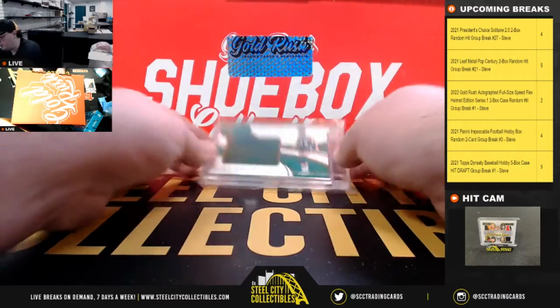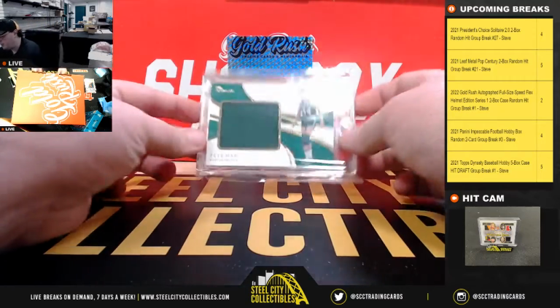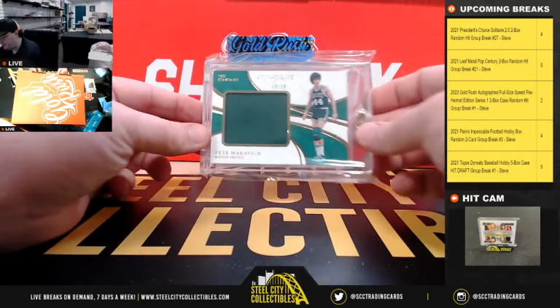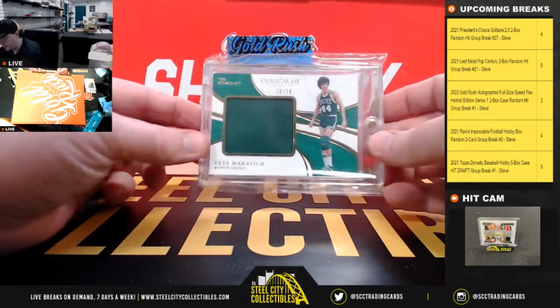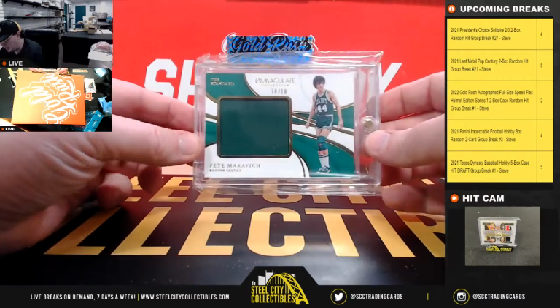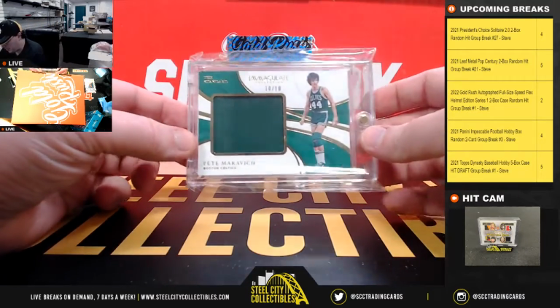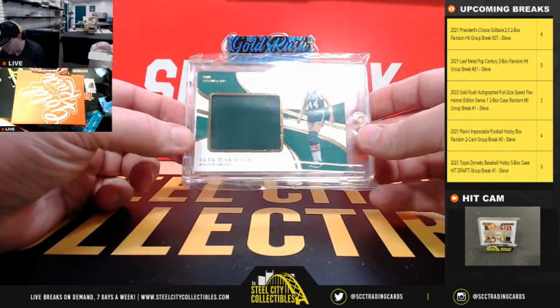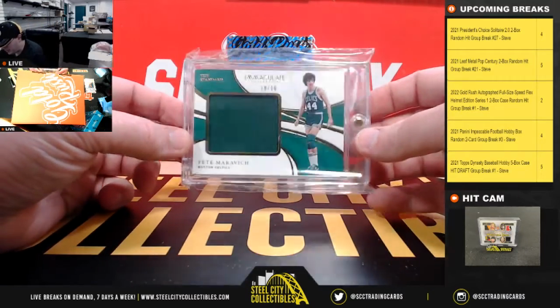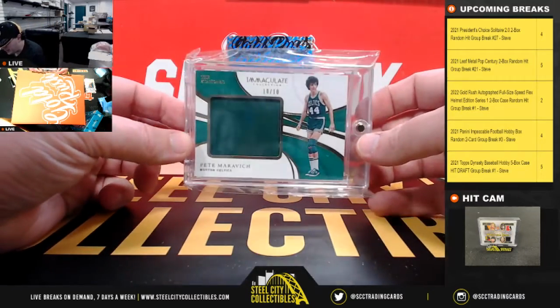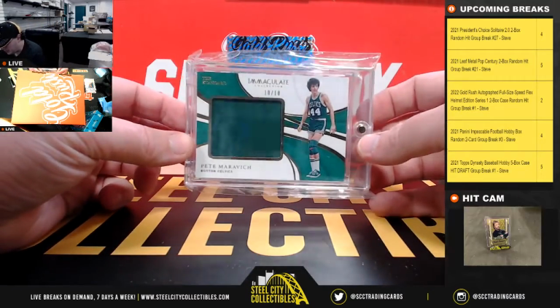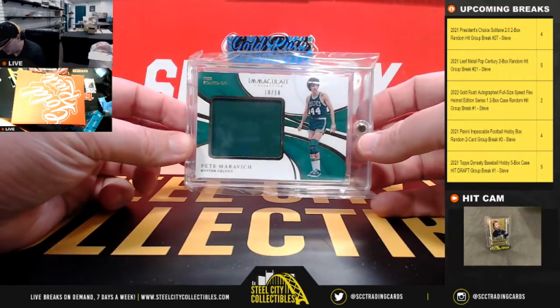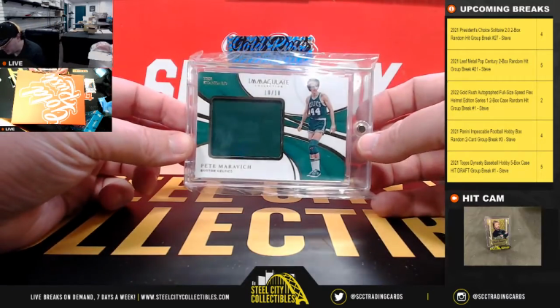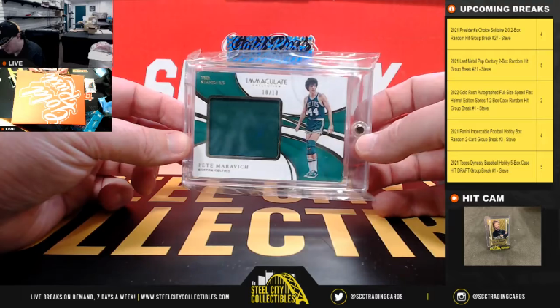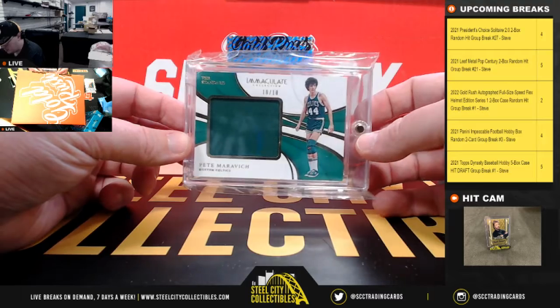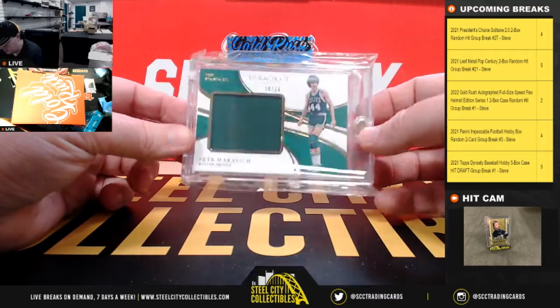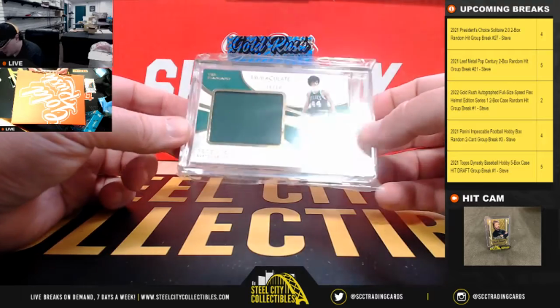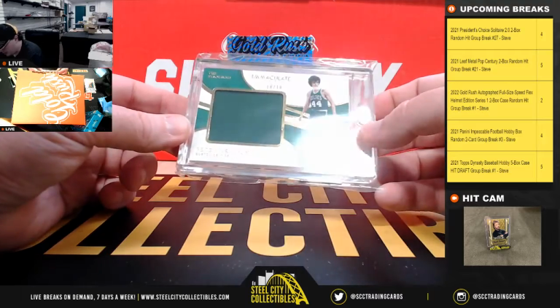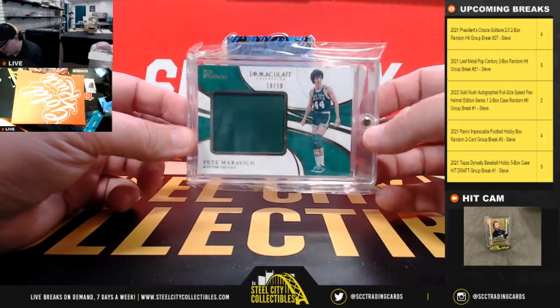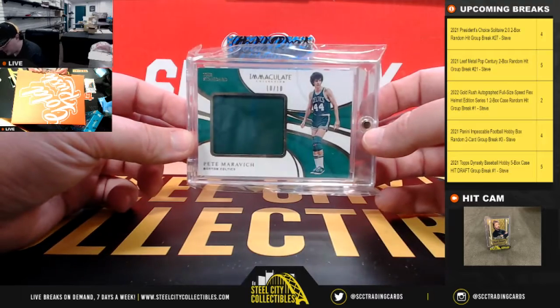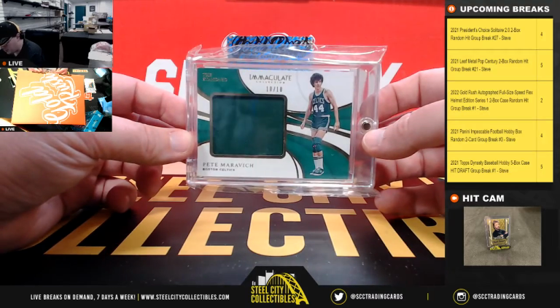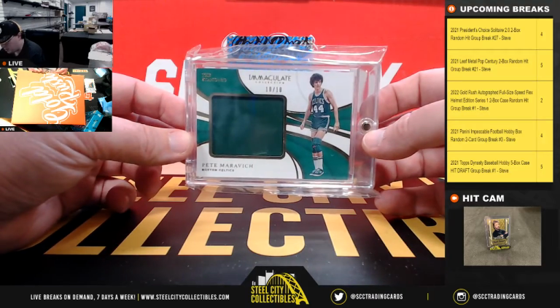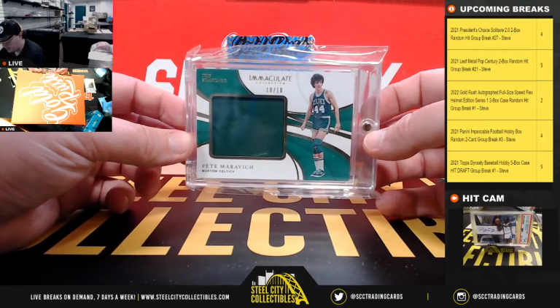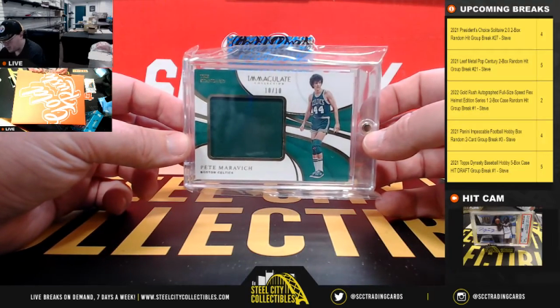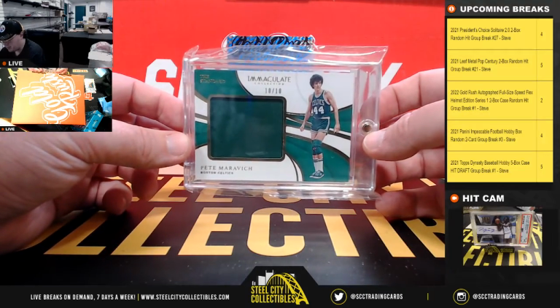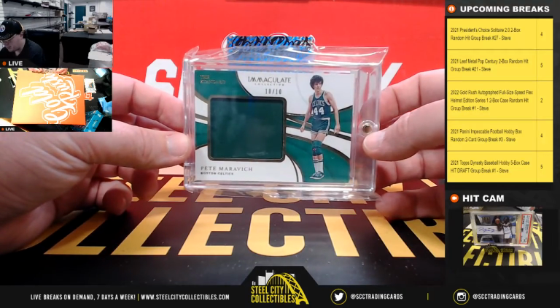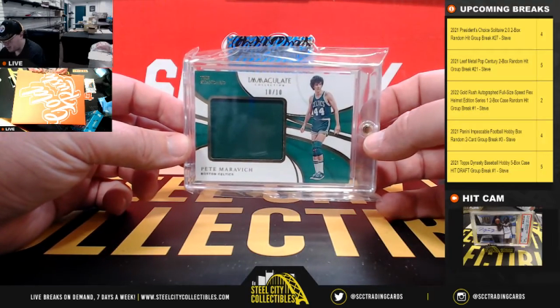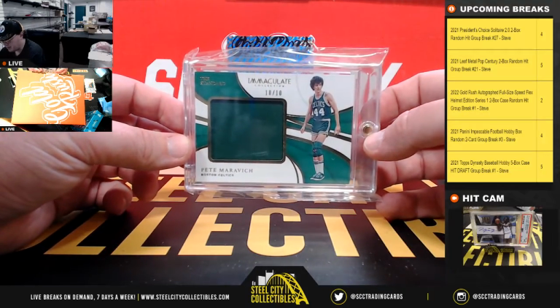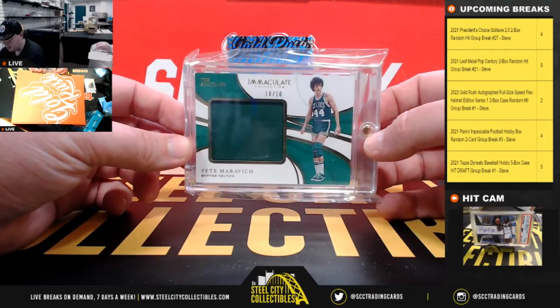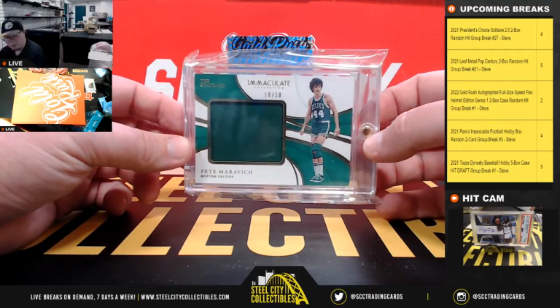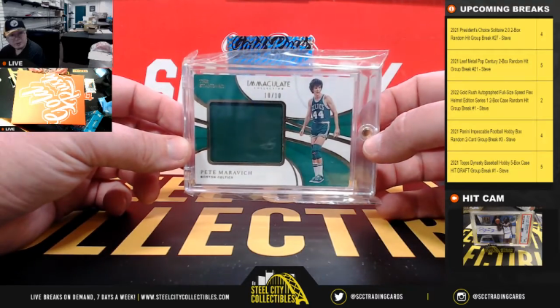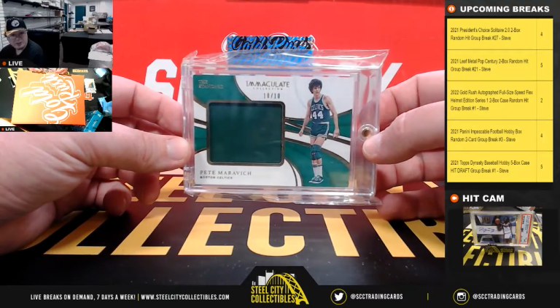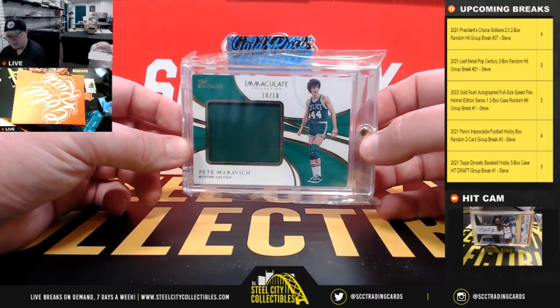And we have an Immaculate standard jersey piece — Pete Maravich, number 10 of 10.